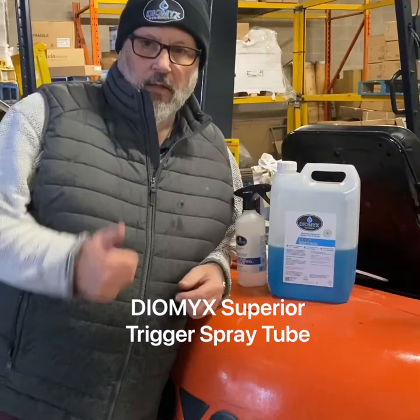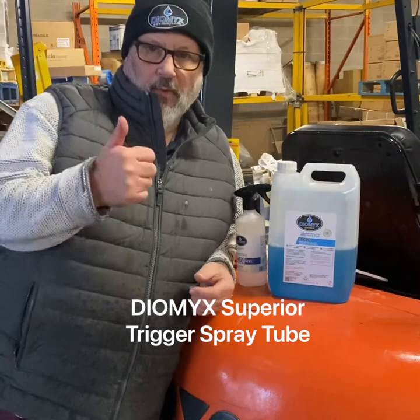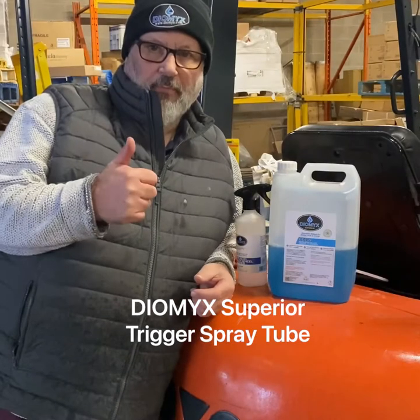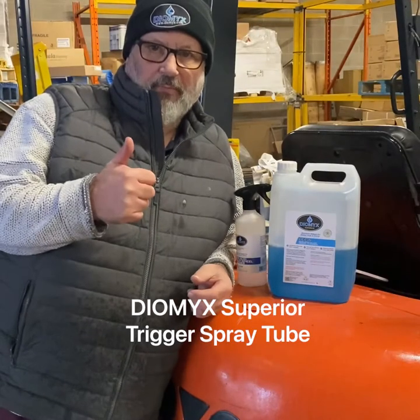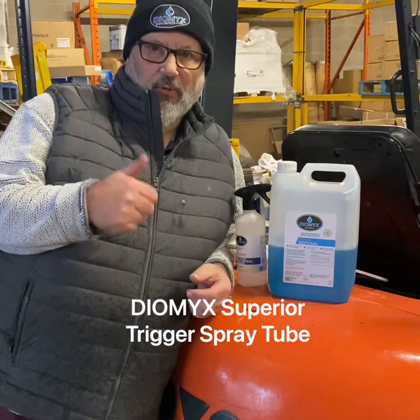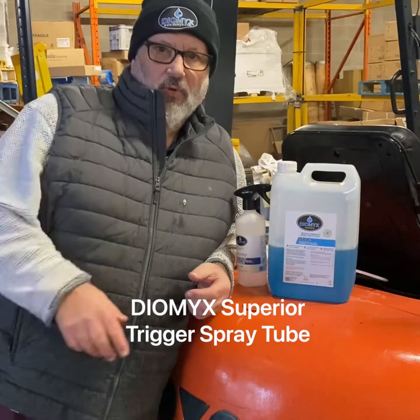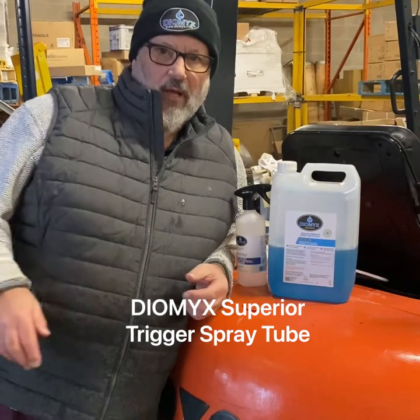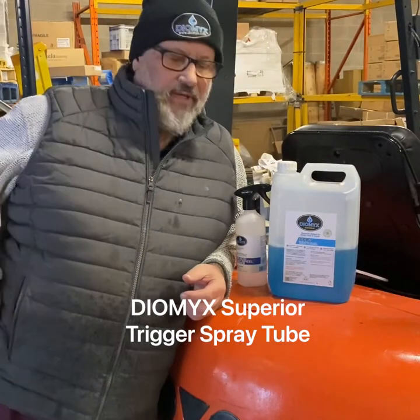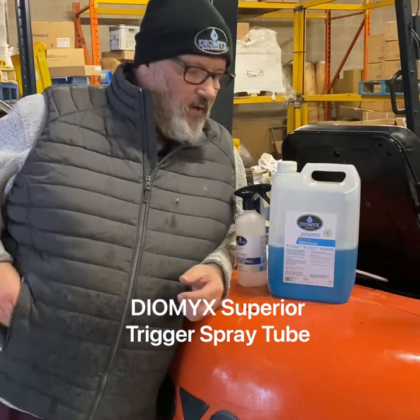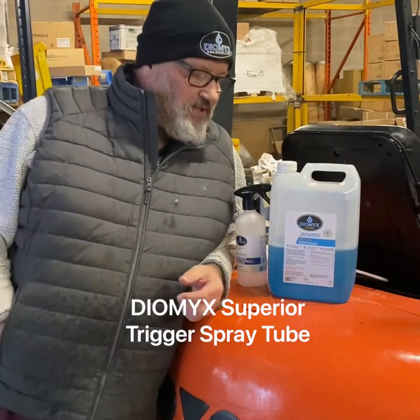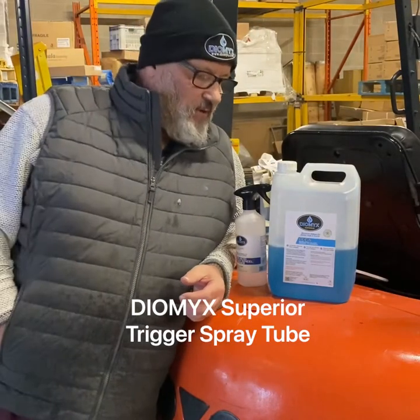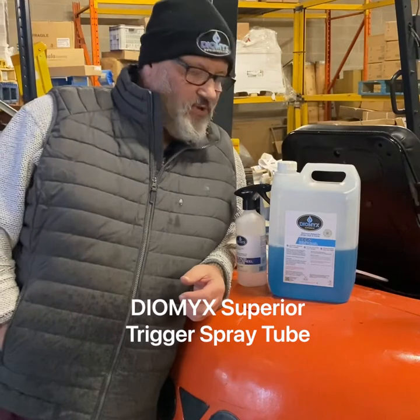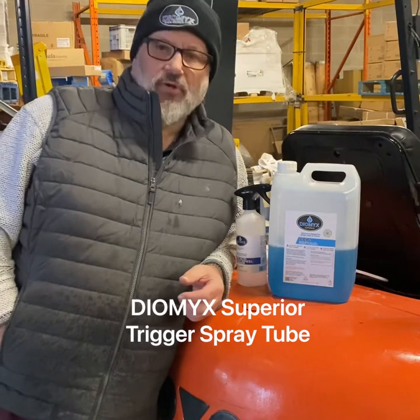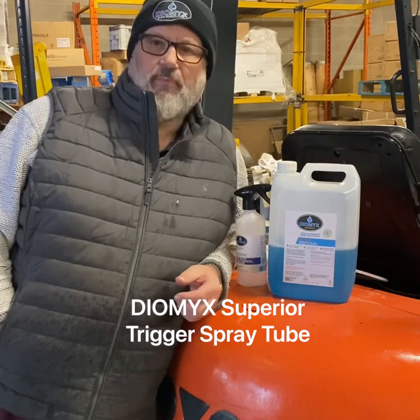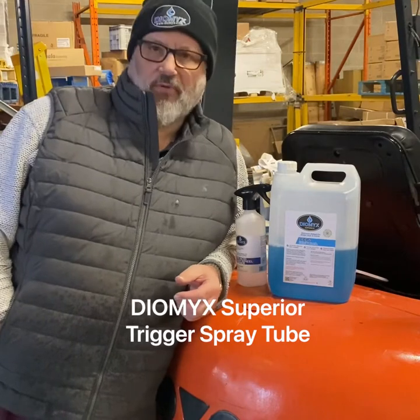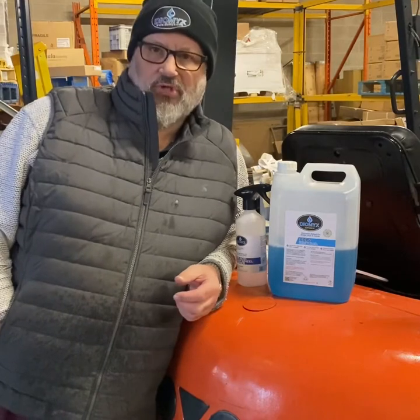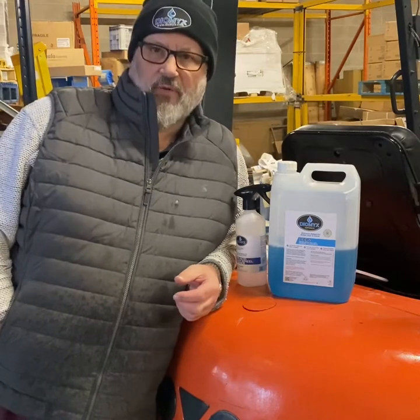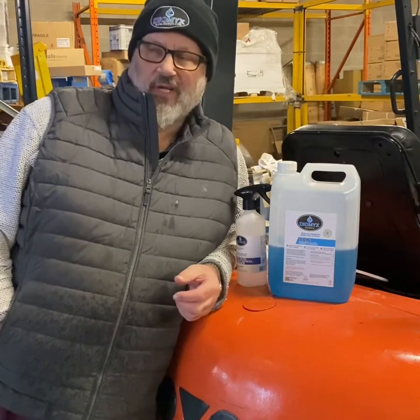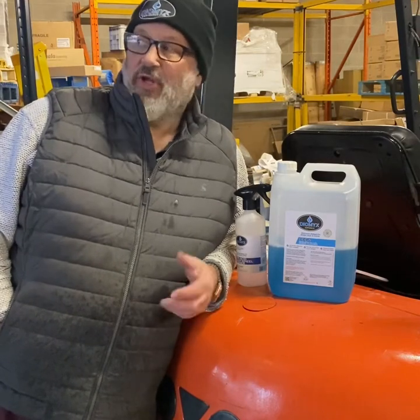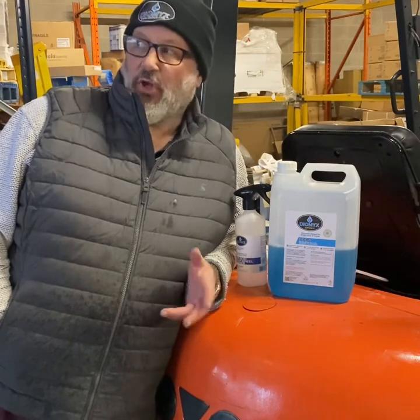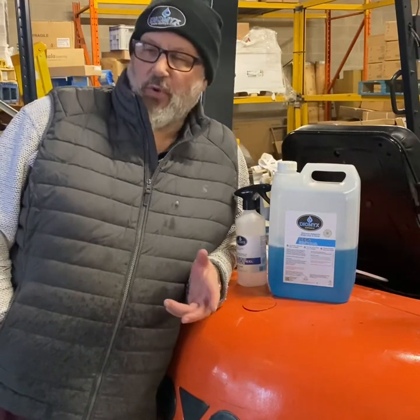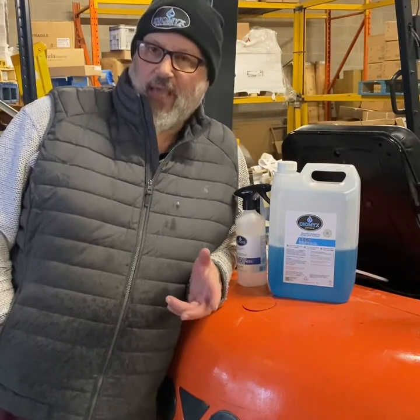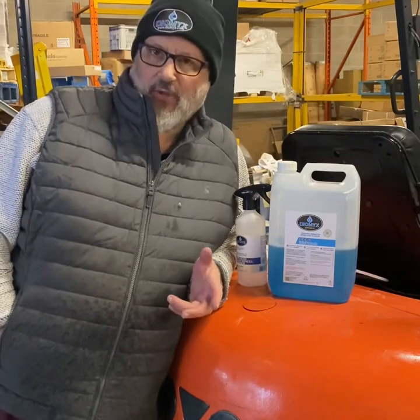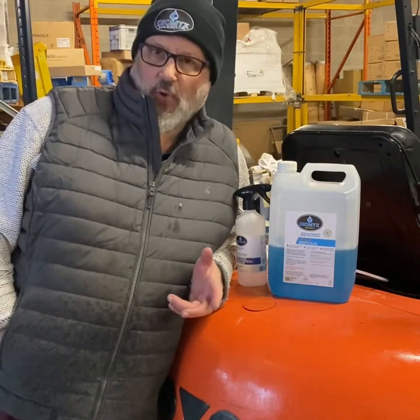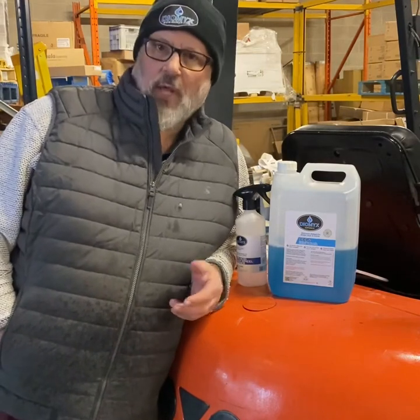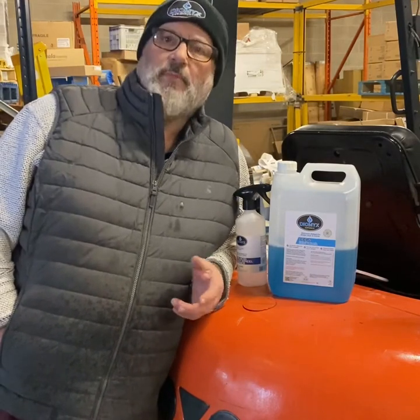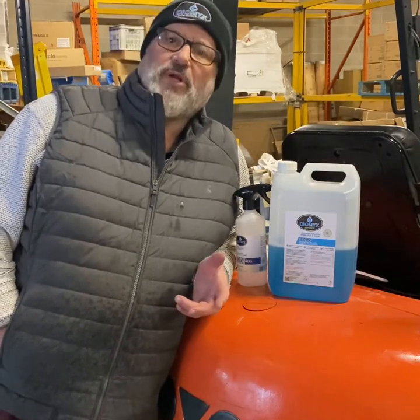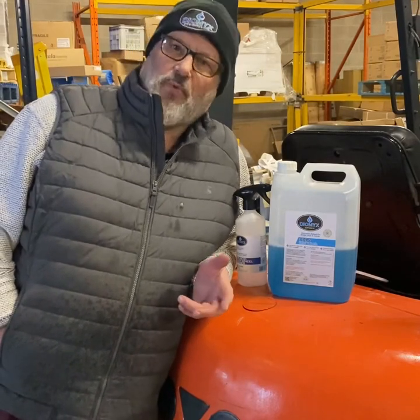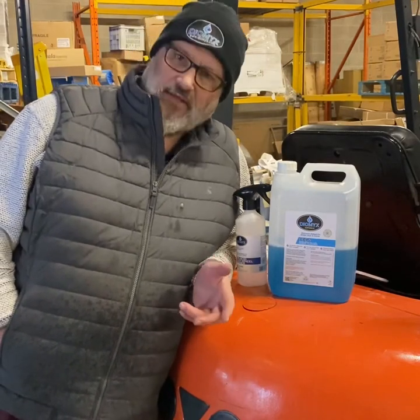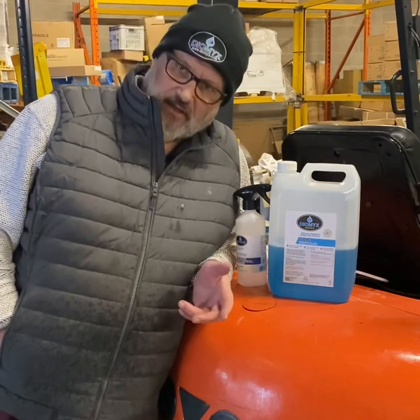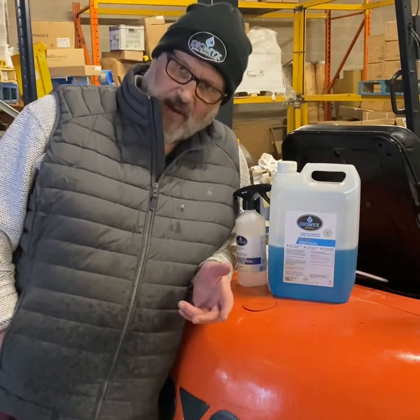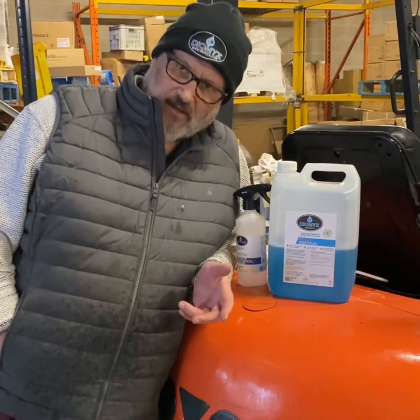Morning people, Uncle Albert, Dermix Towers. Got a new product to show you — not a new chemical, but a new way to dispense it.